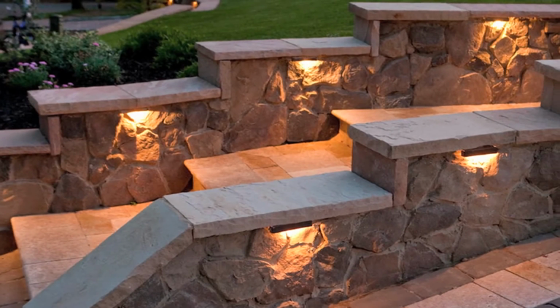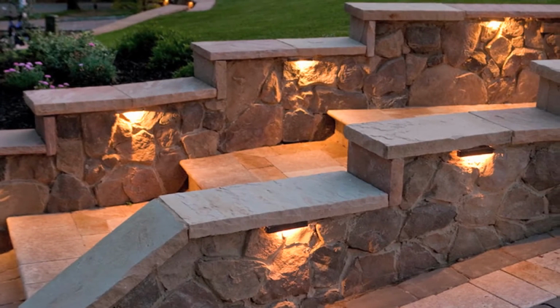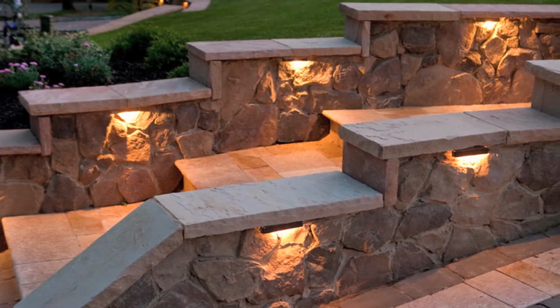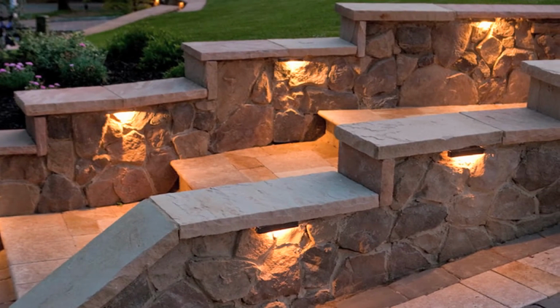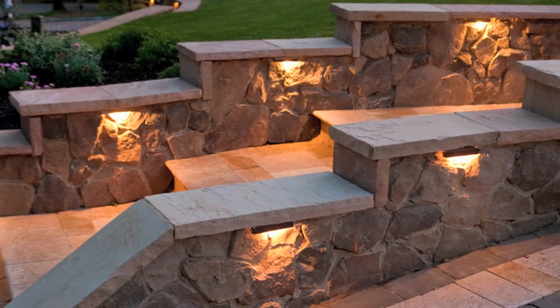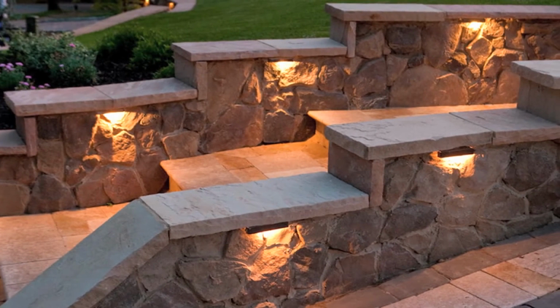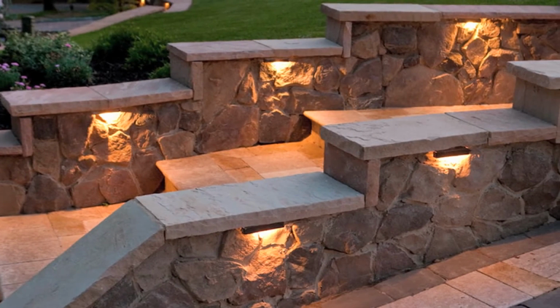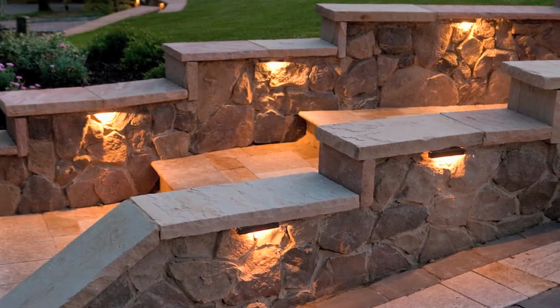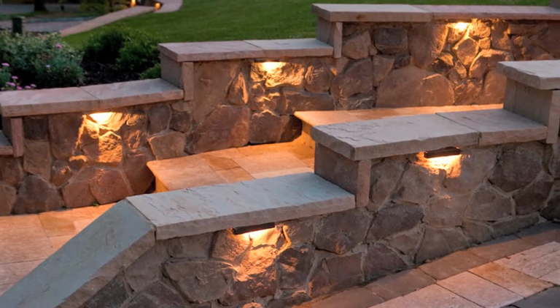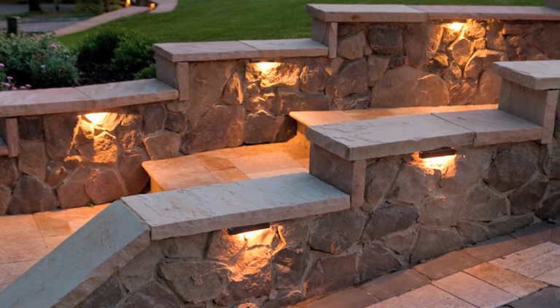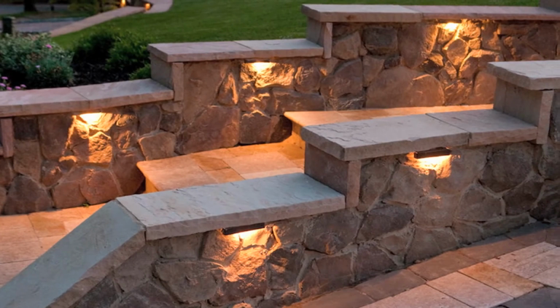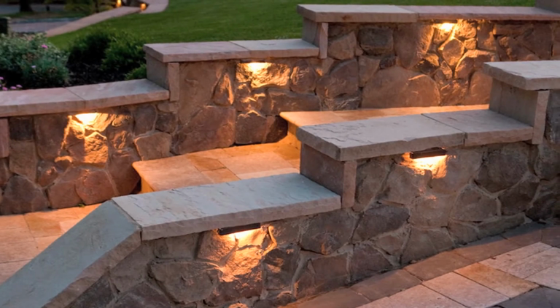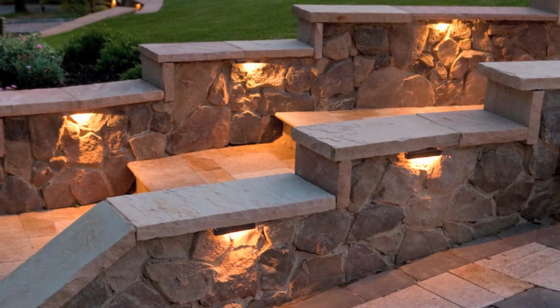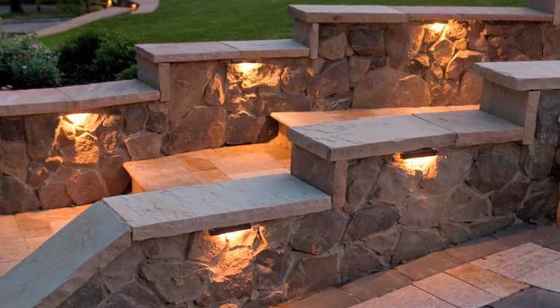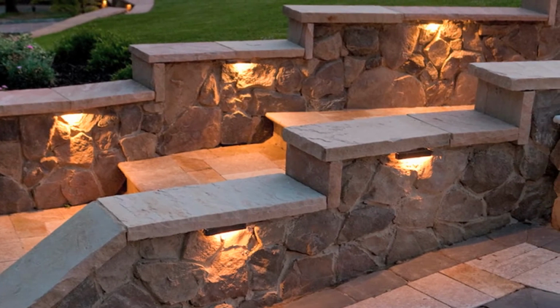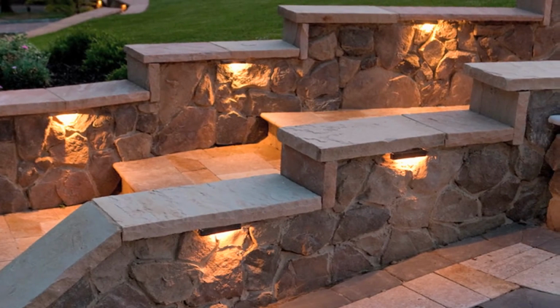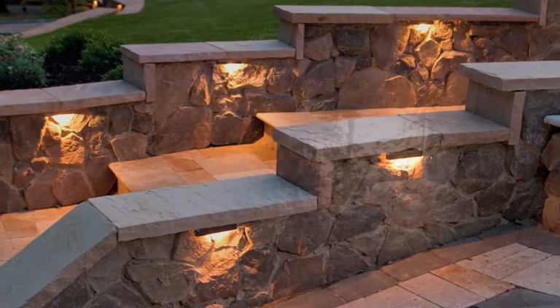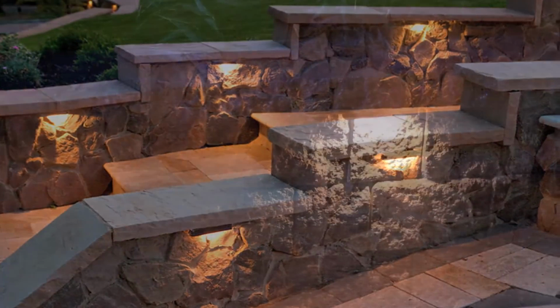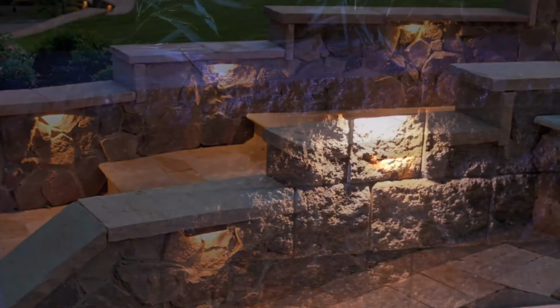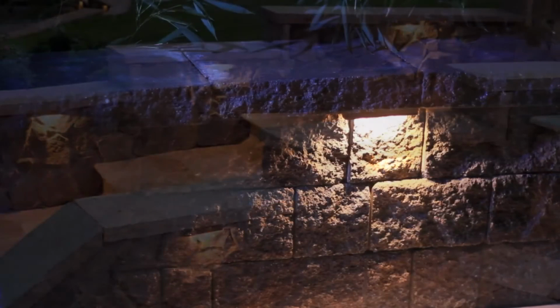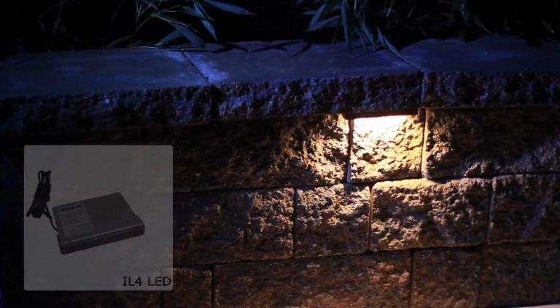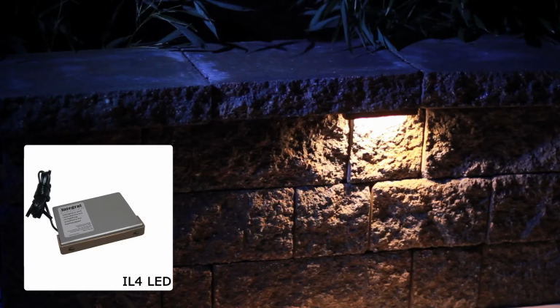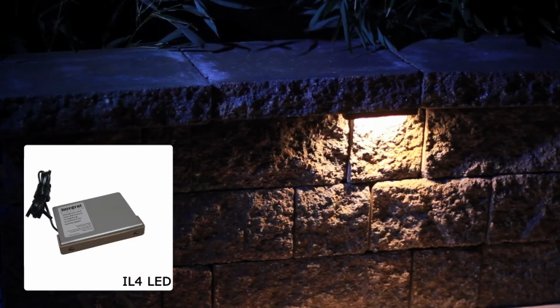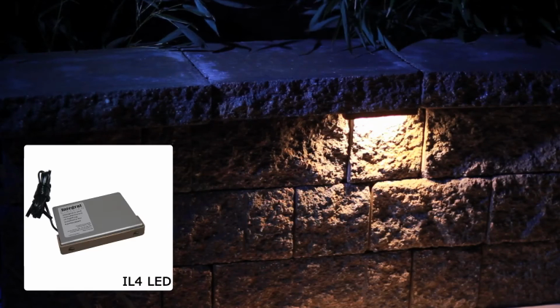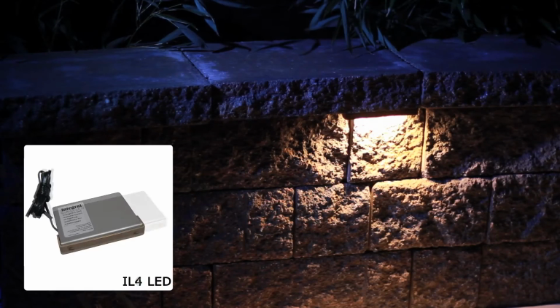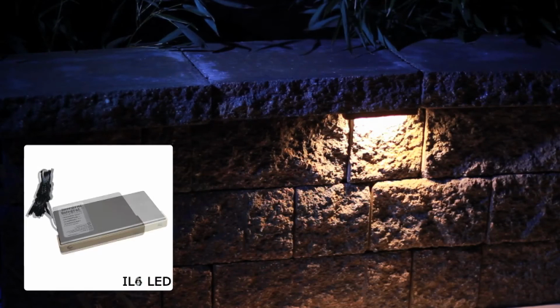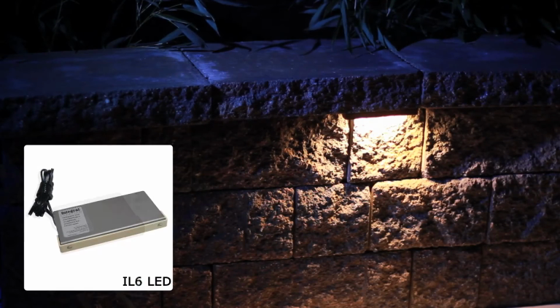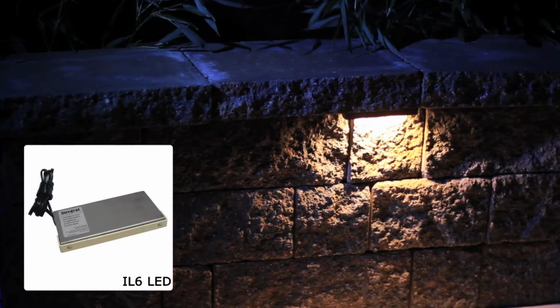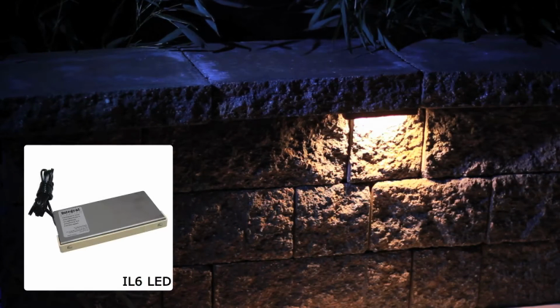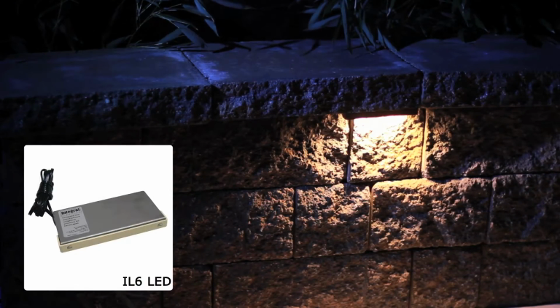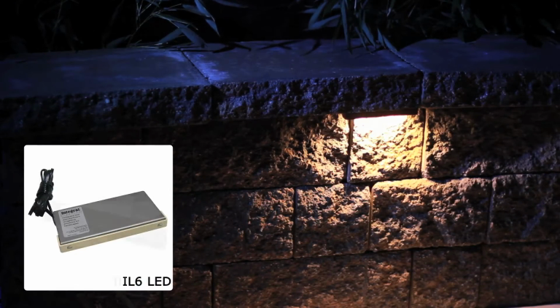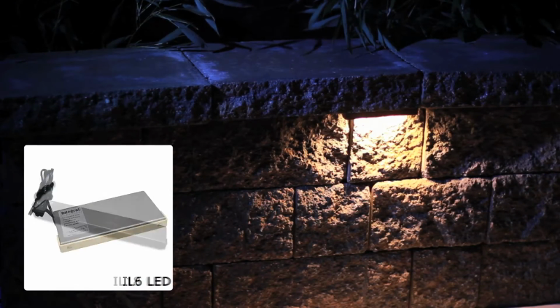Integral LED lamps are everything you need to illuminate your hardscape. Fixtures are offered in eight different sizes and styles.